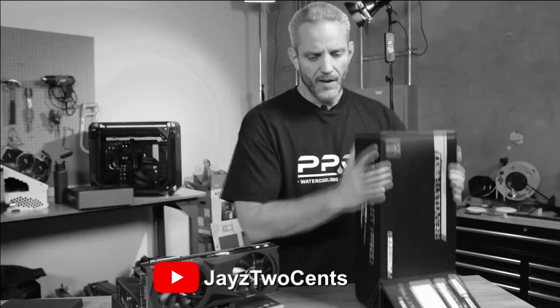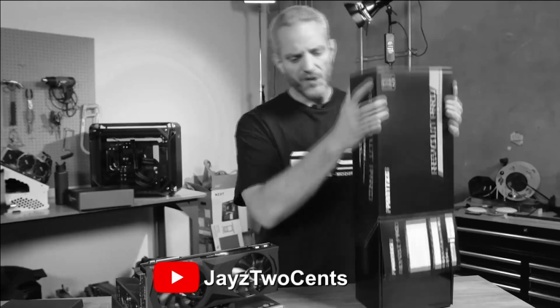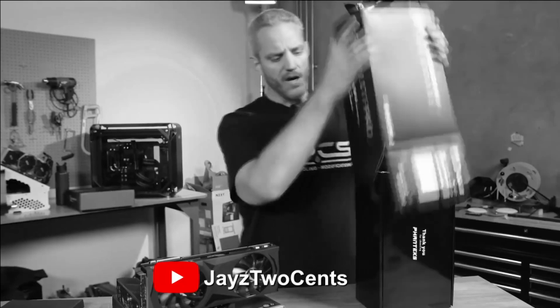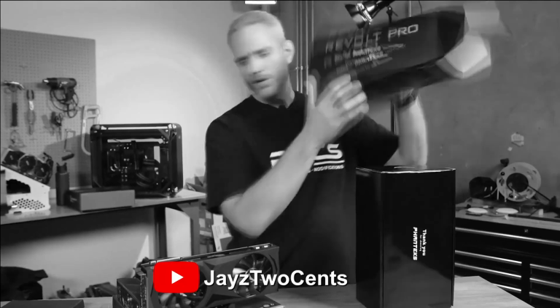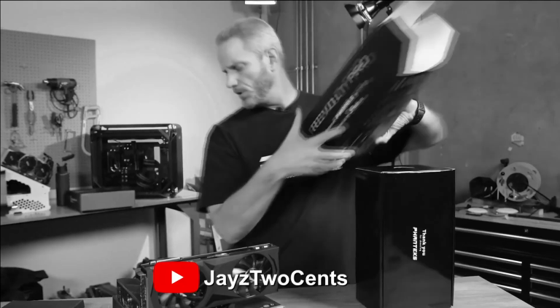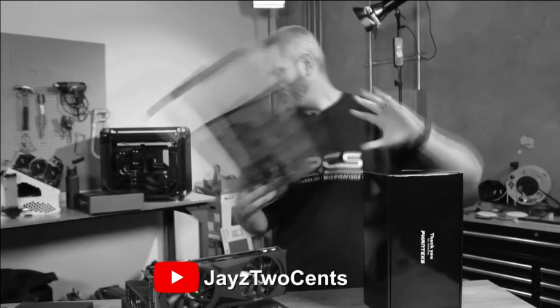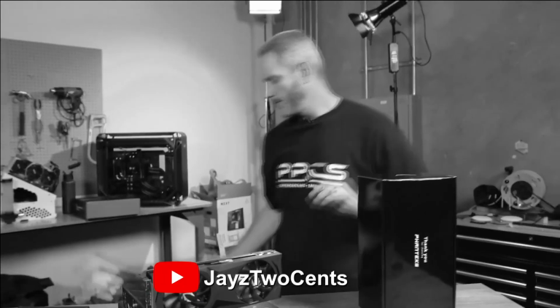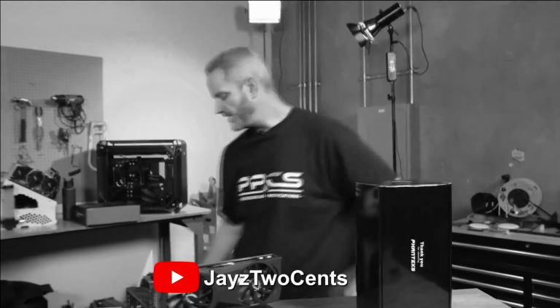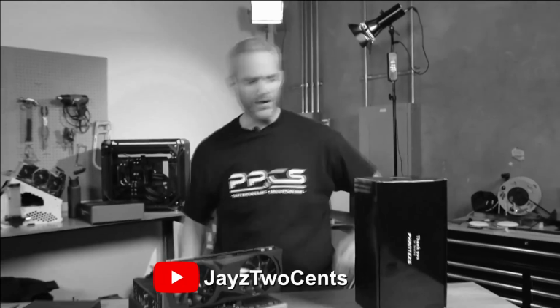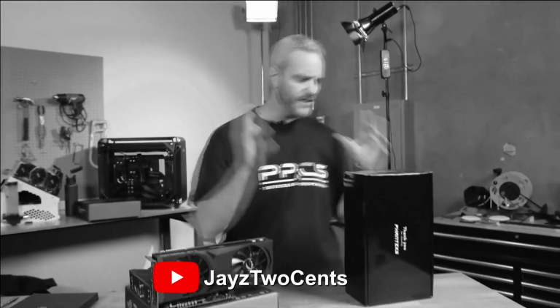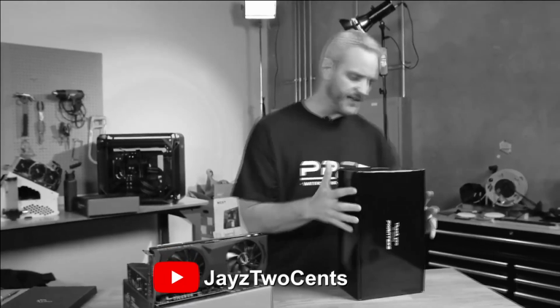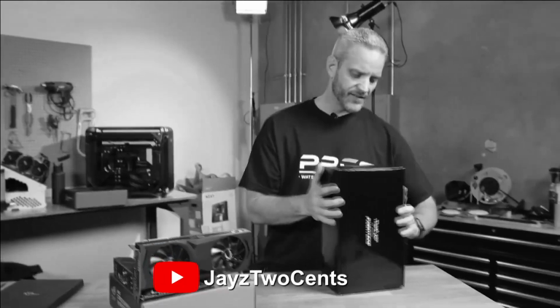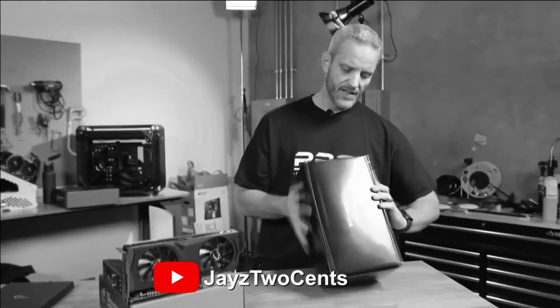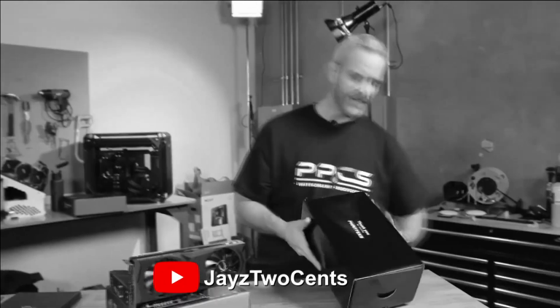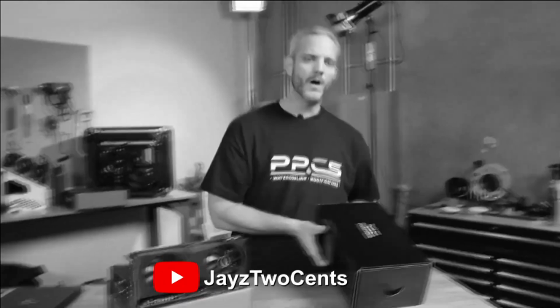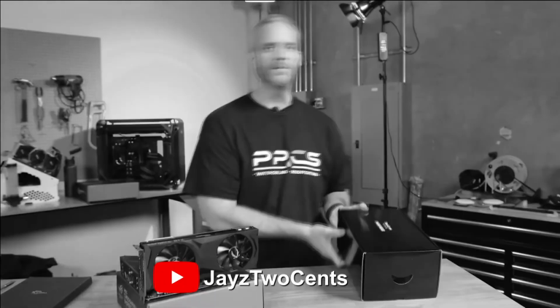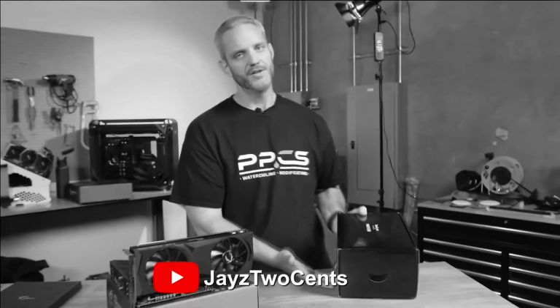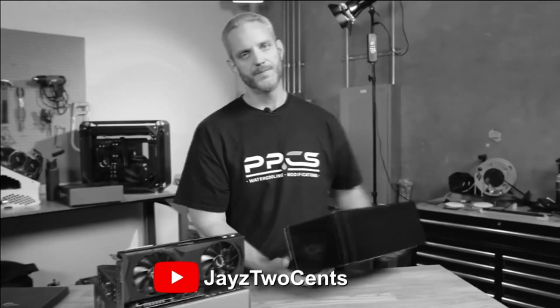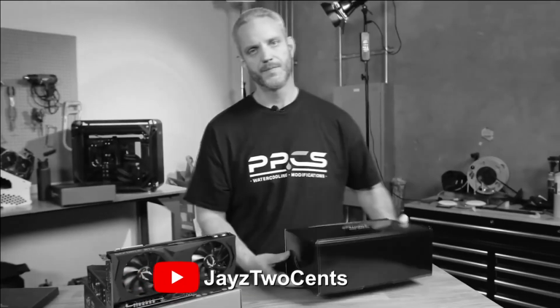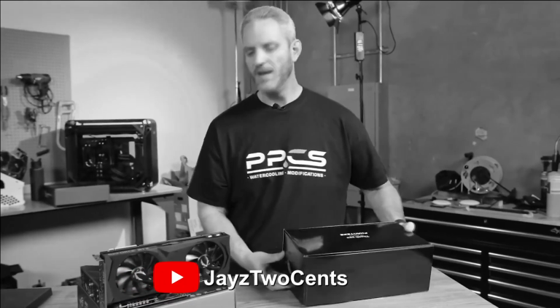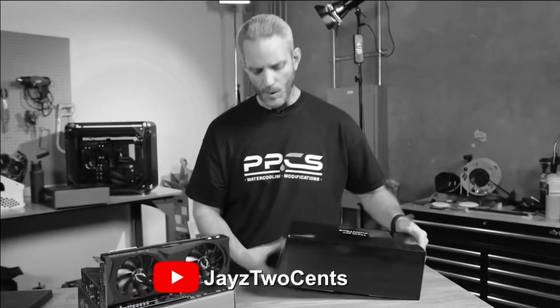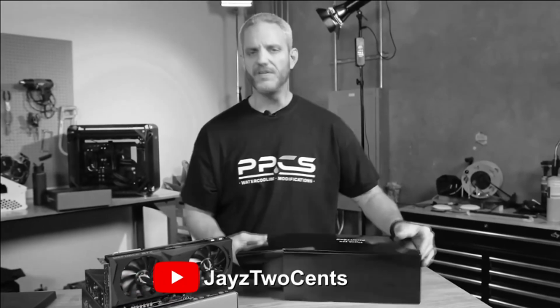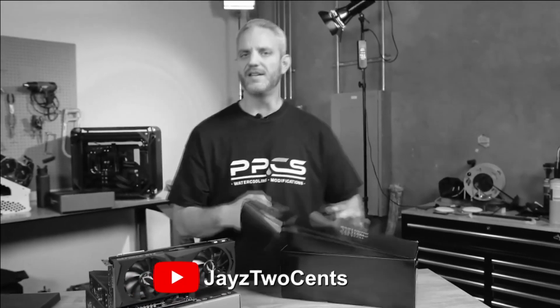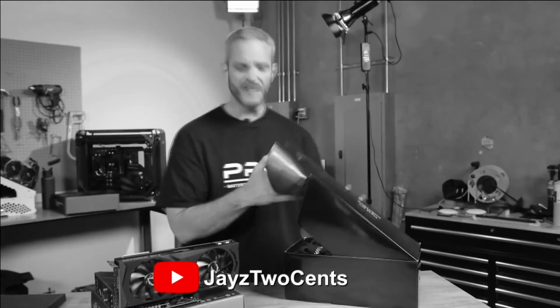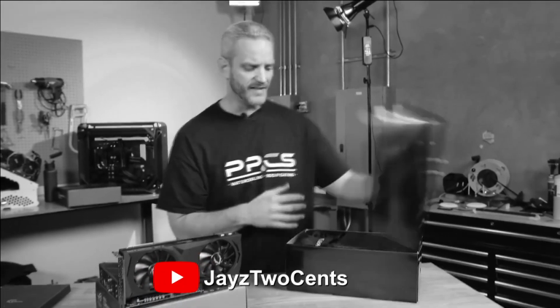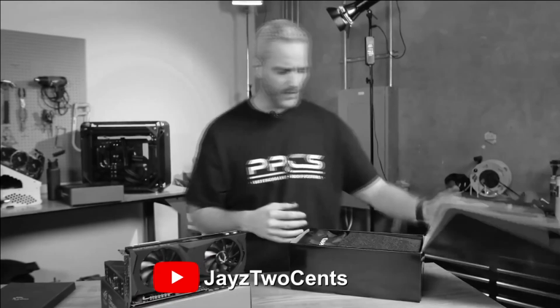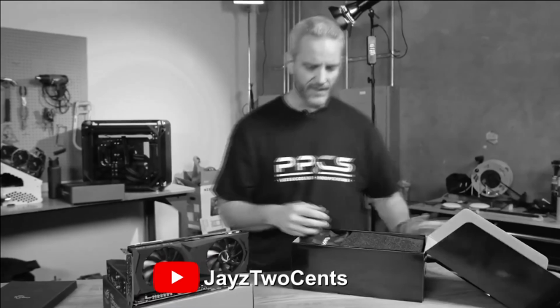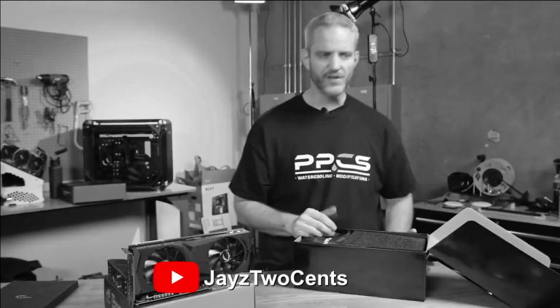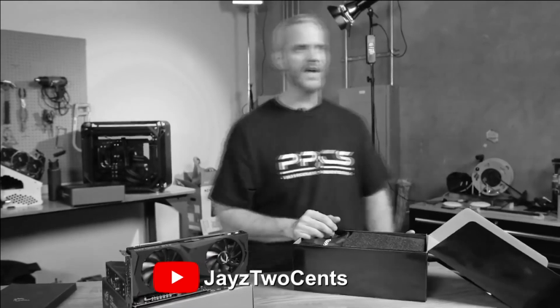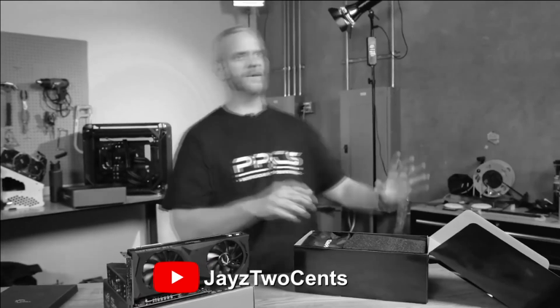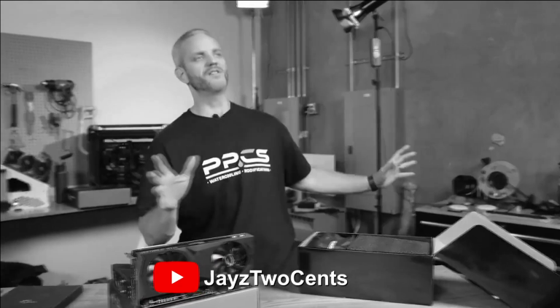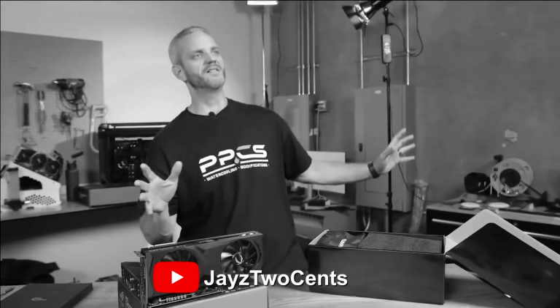The worst part about building a new computer is getting it all in your case, getting it all cable managed and prettified and zip tied down — and you're just like, look at my masterpiece.